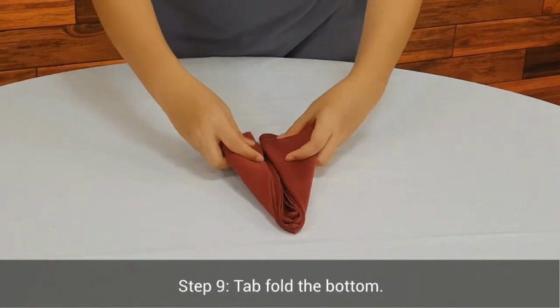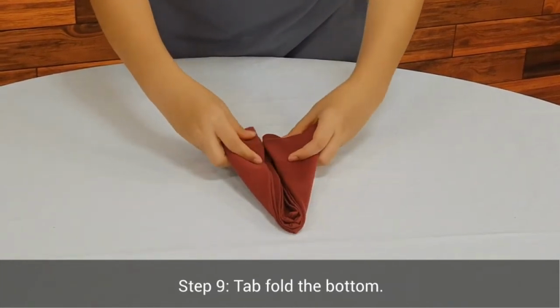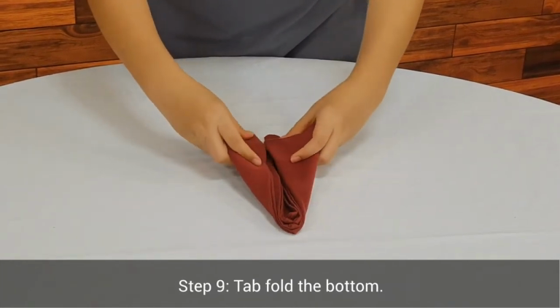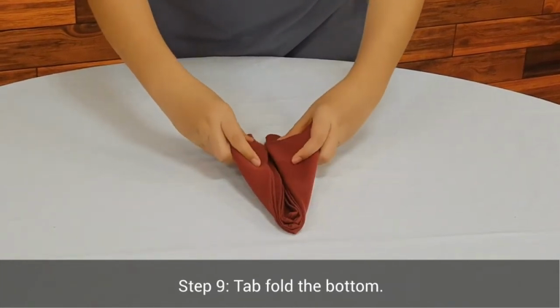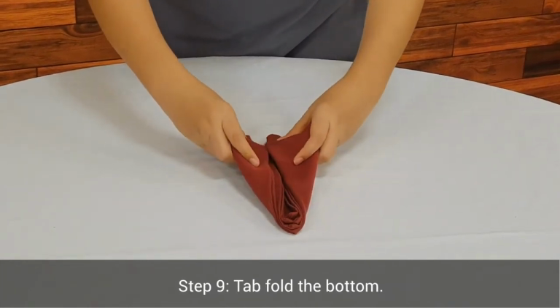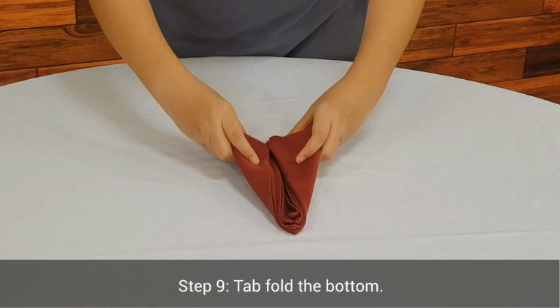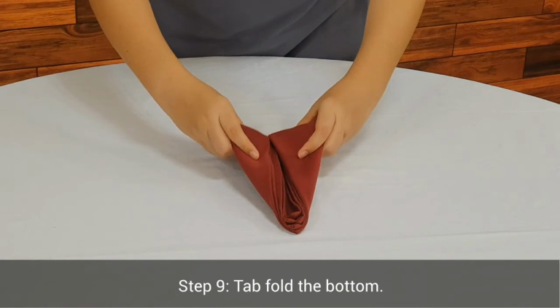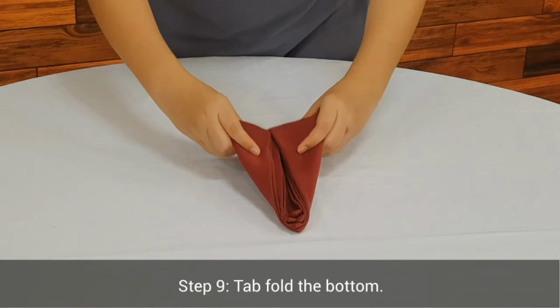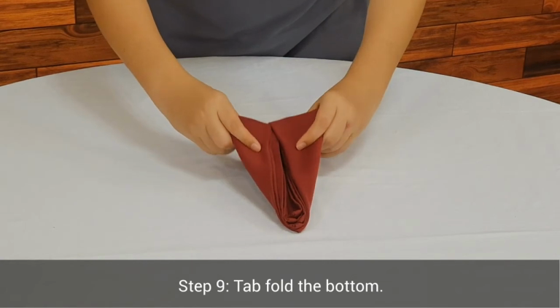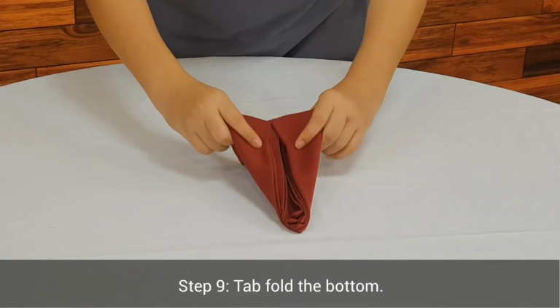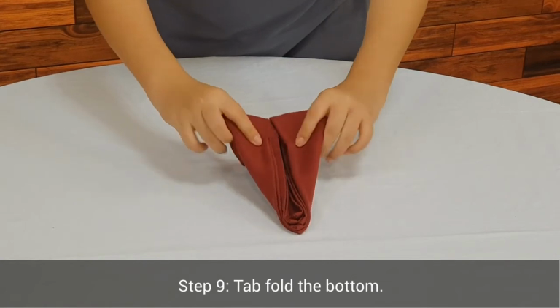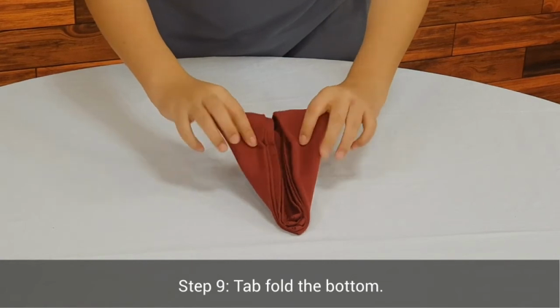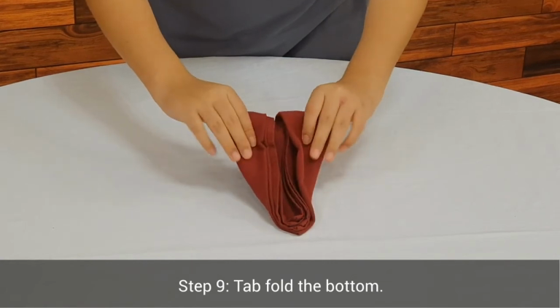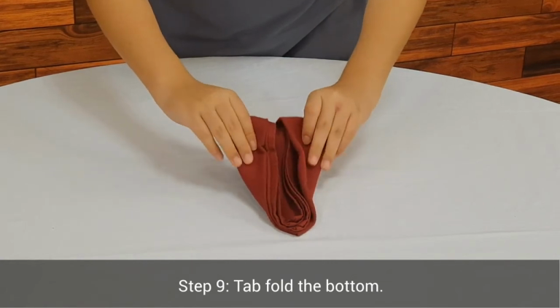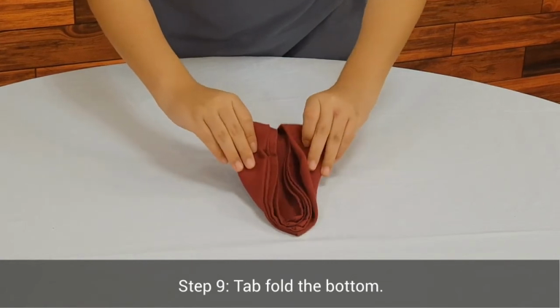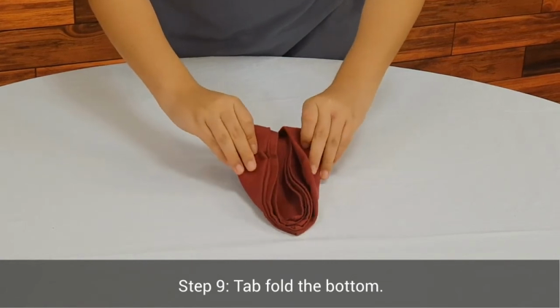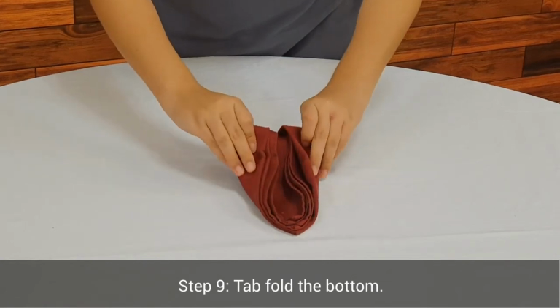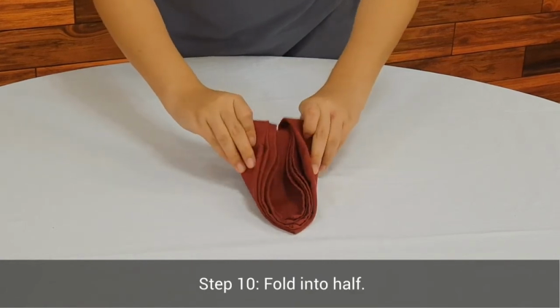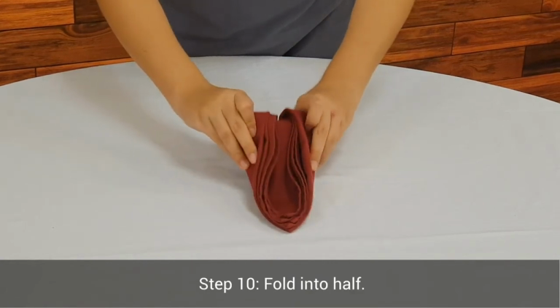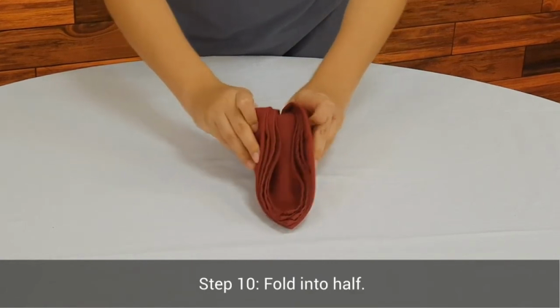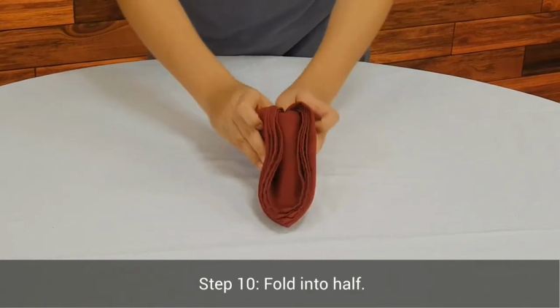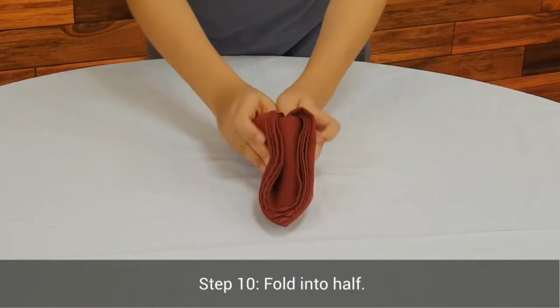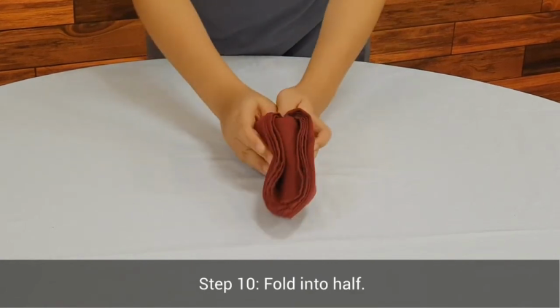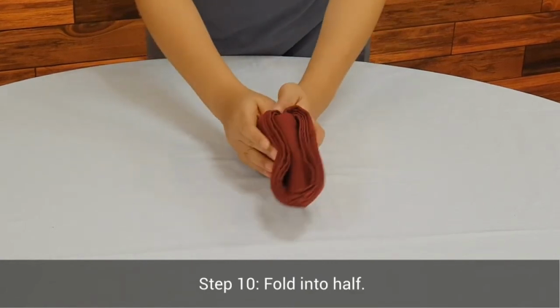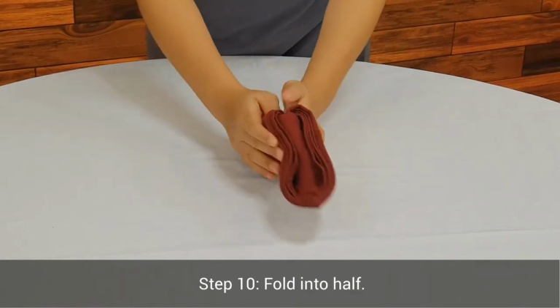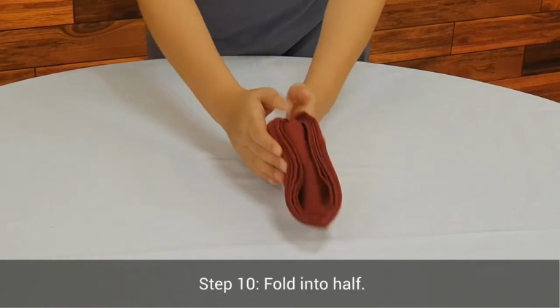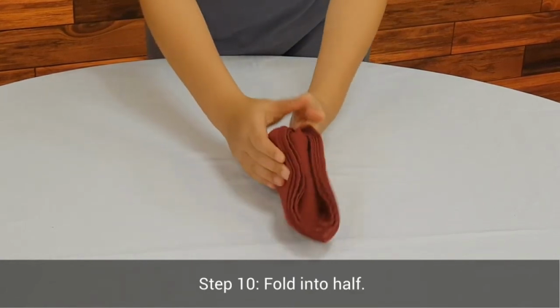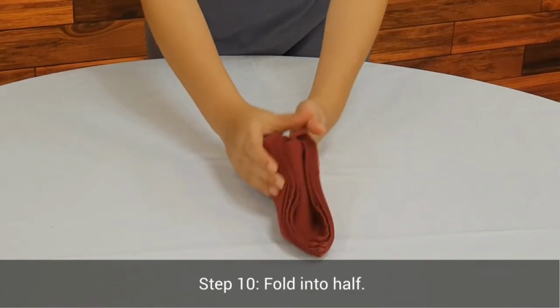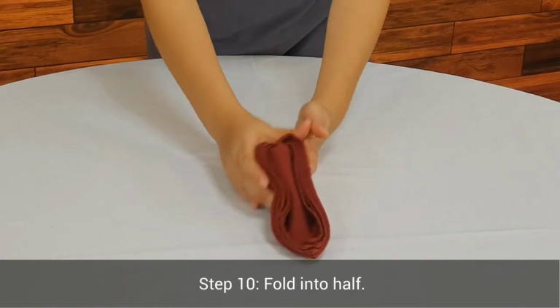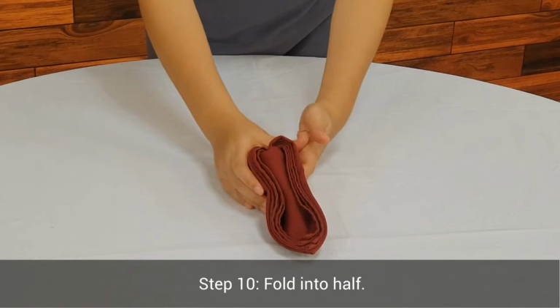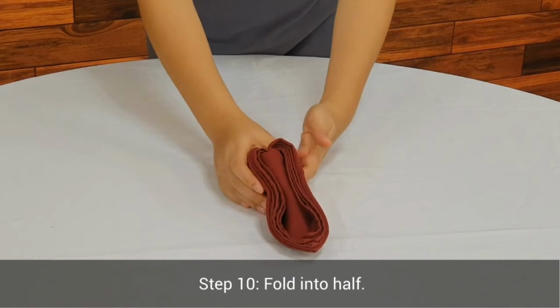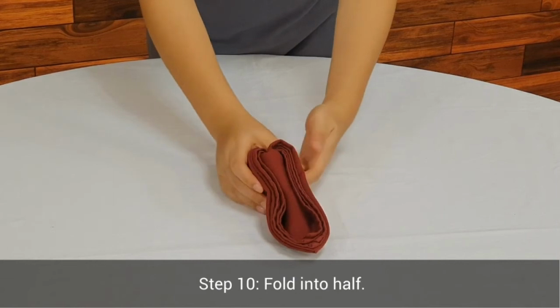Step 9. Fold the bottom. Step 10. Fold into half.